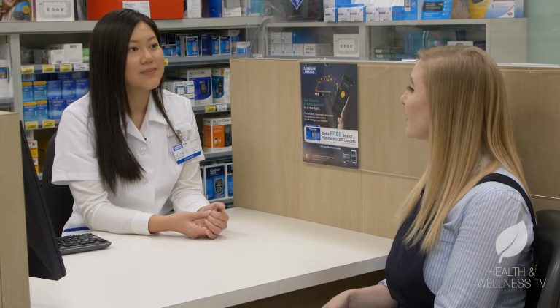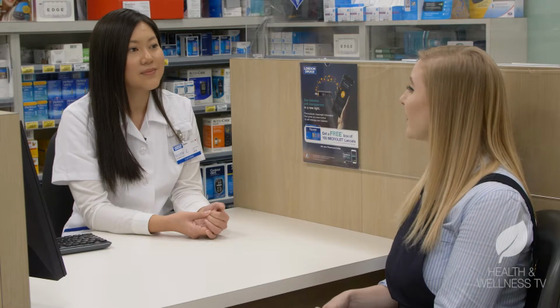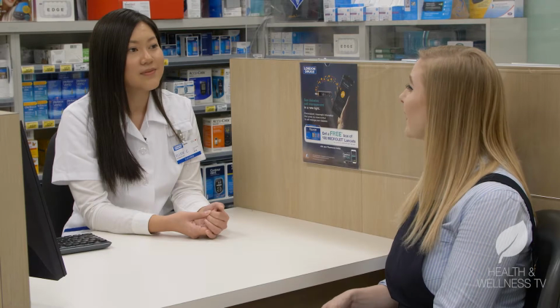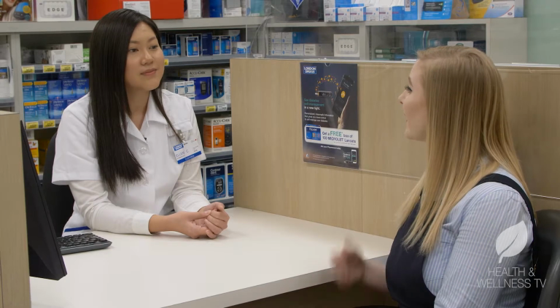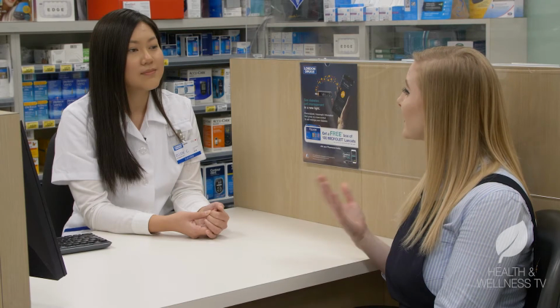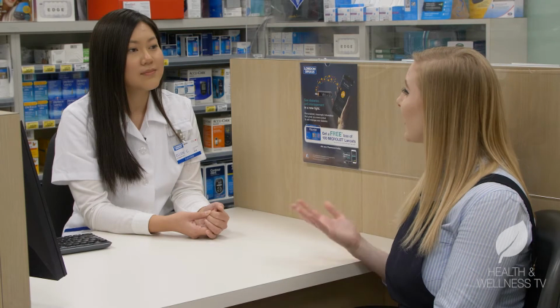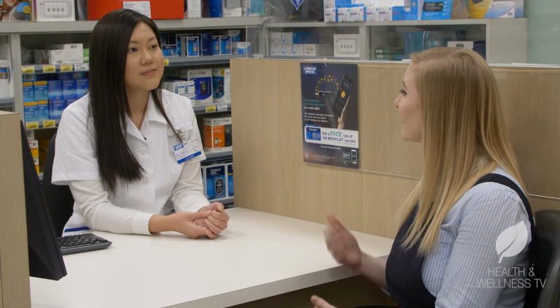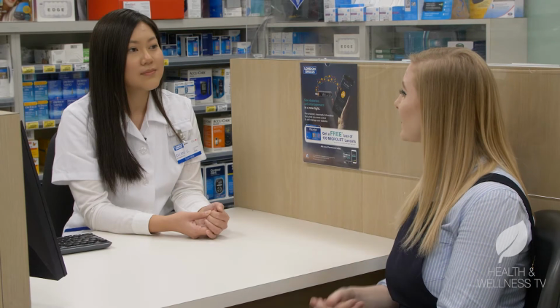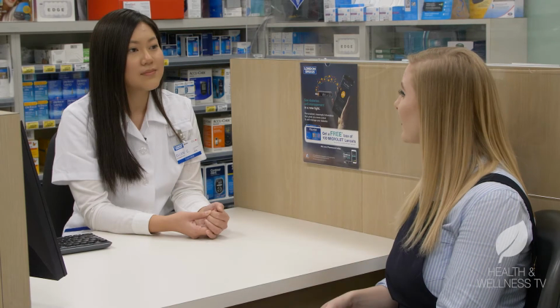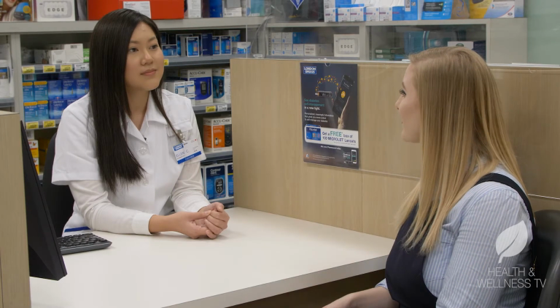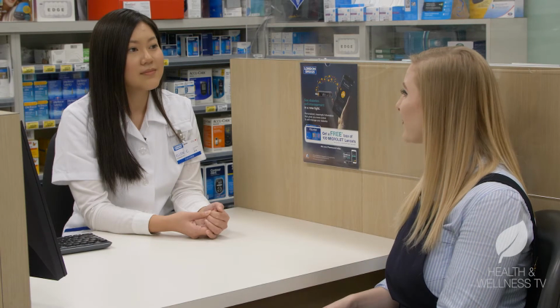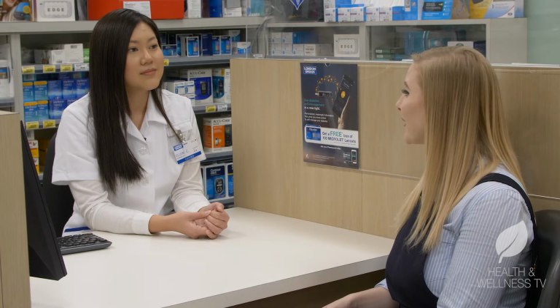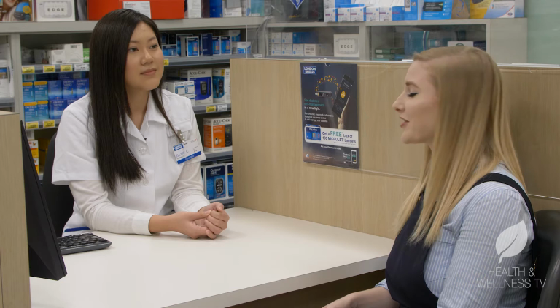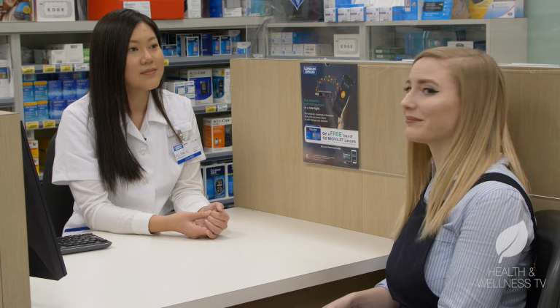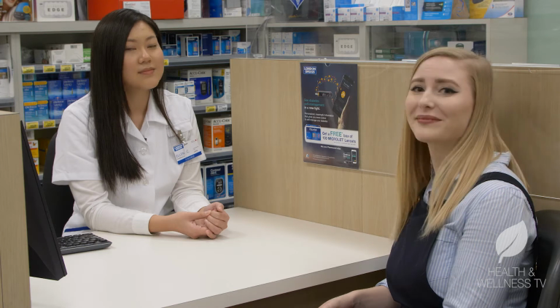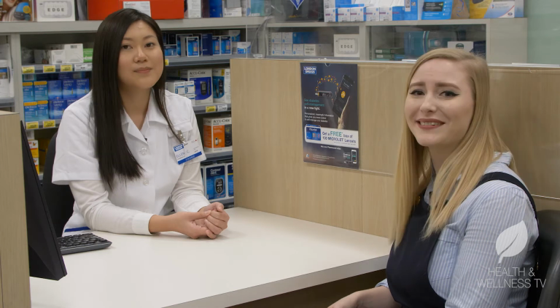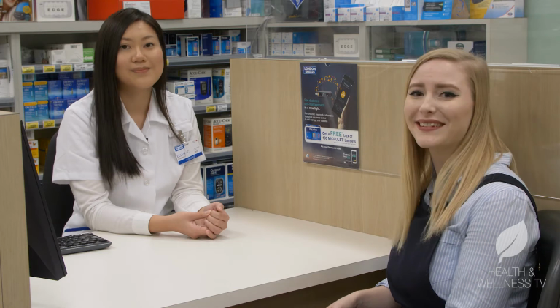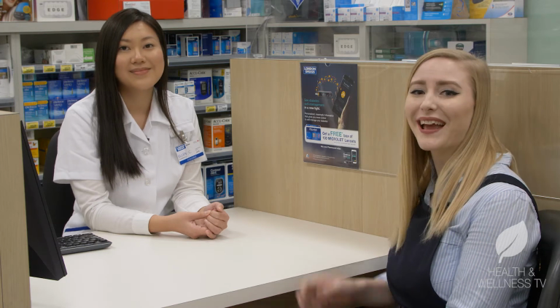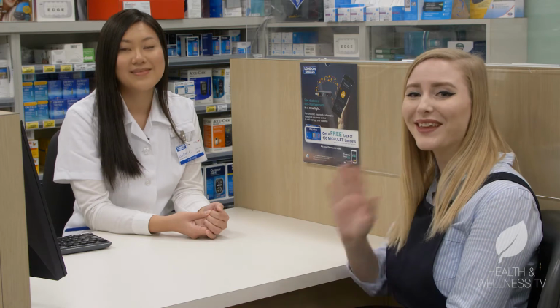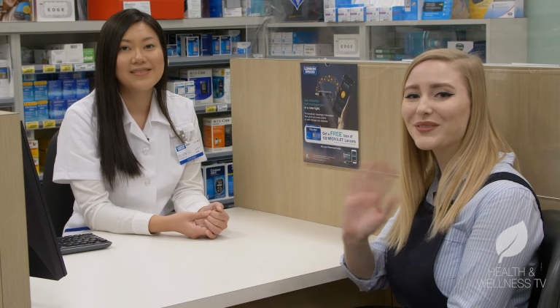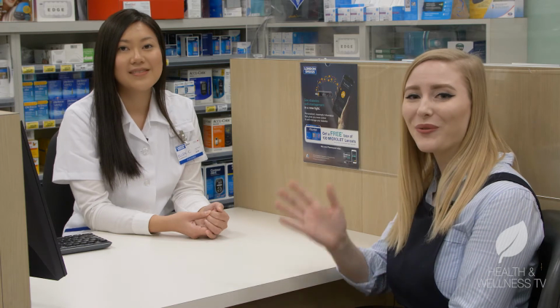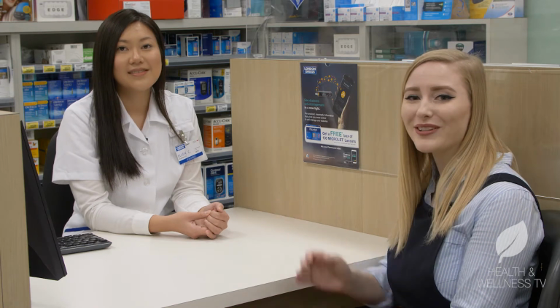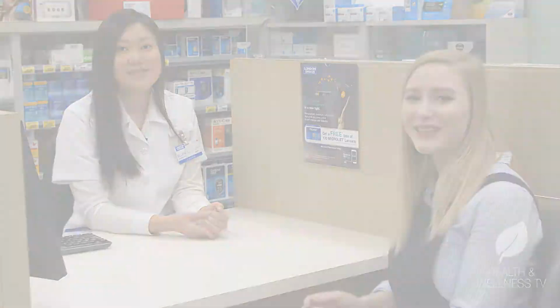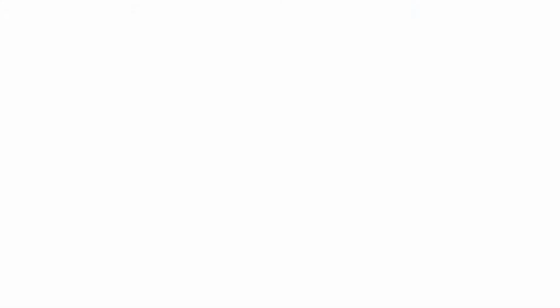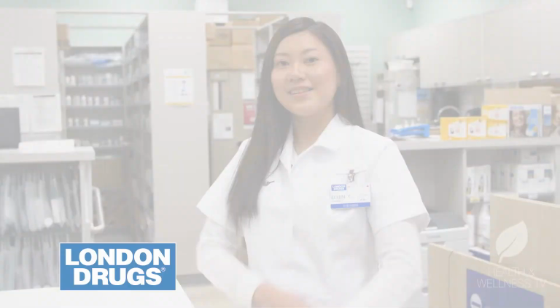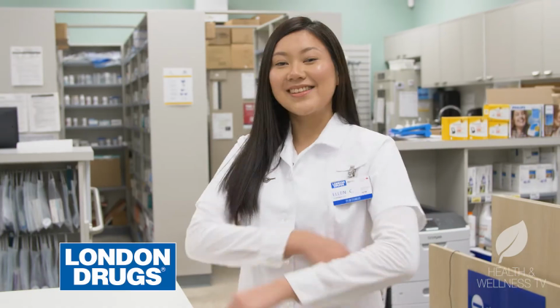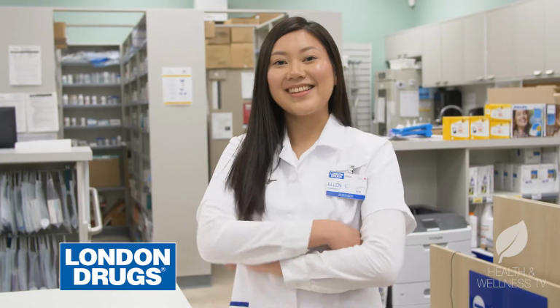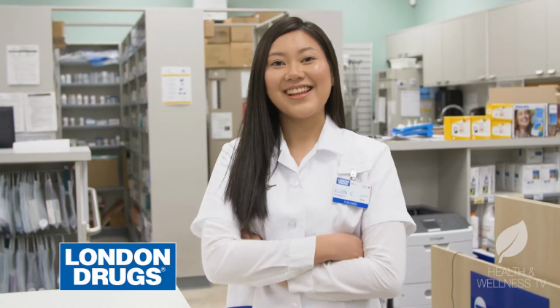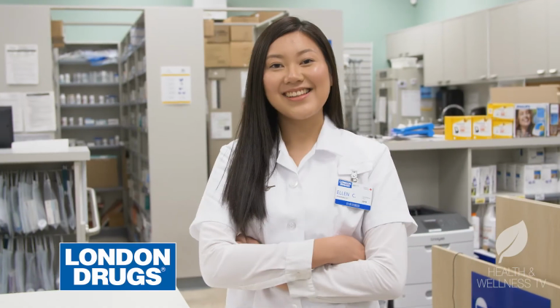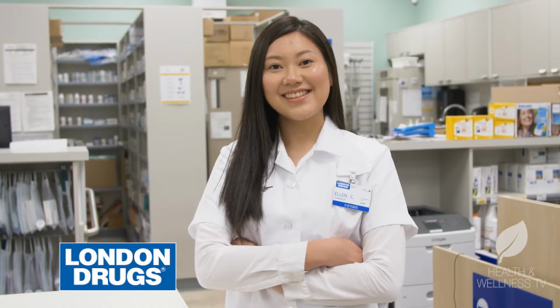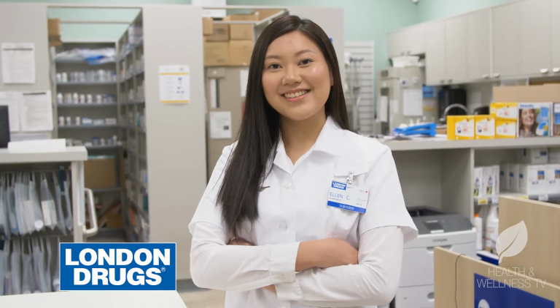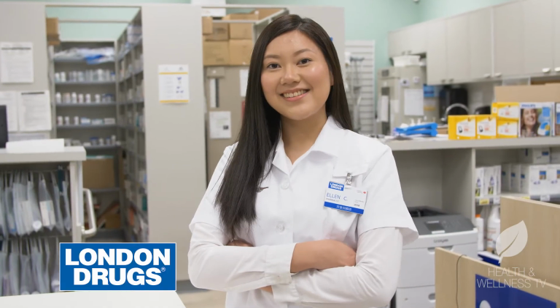That's great. Thanks Ellen, that's awesome information. And thanks for watching!